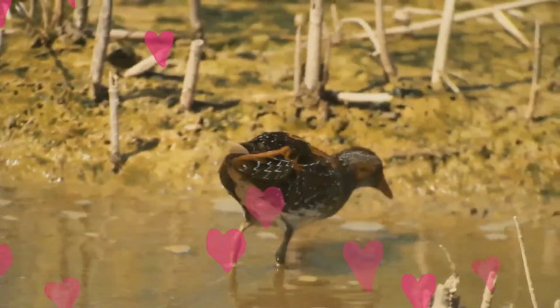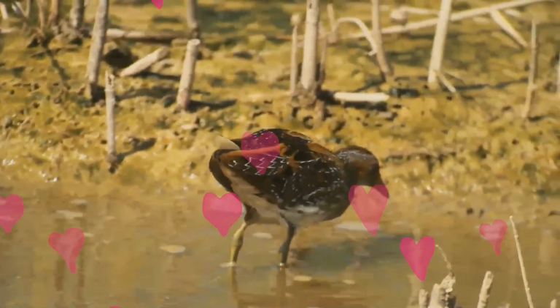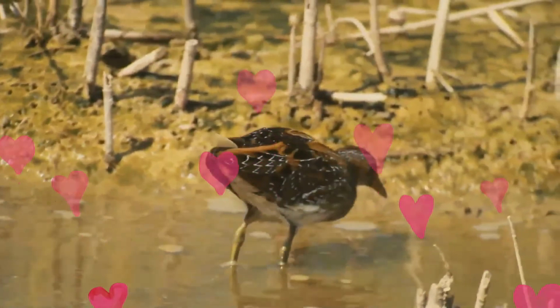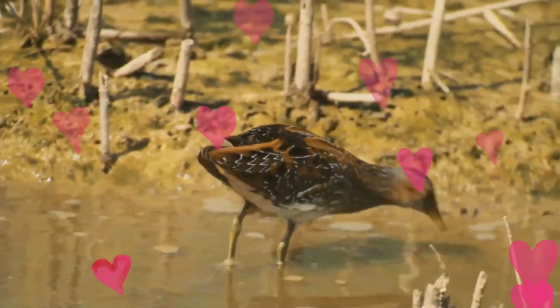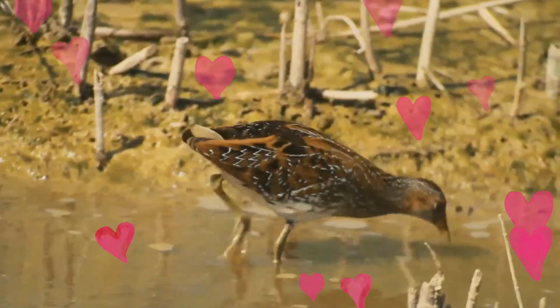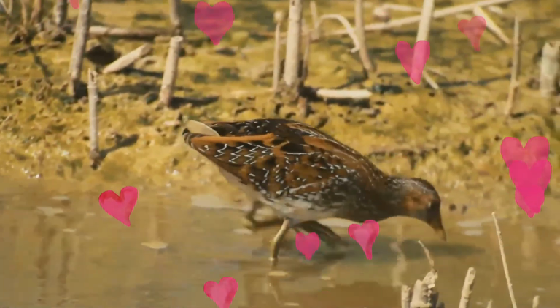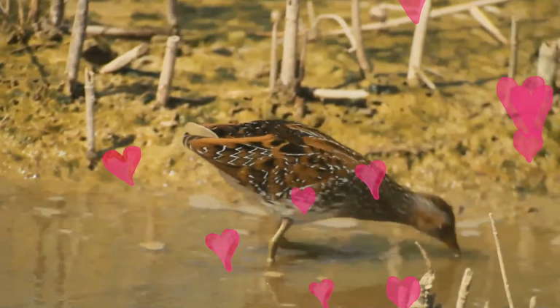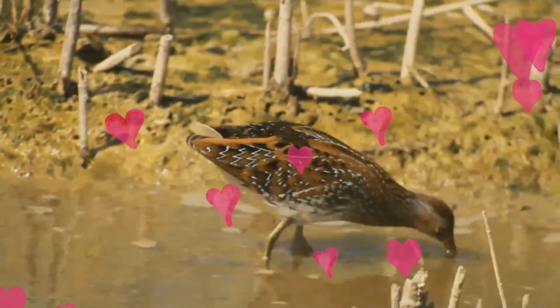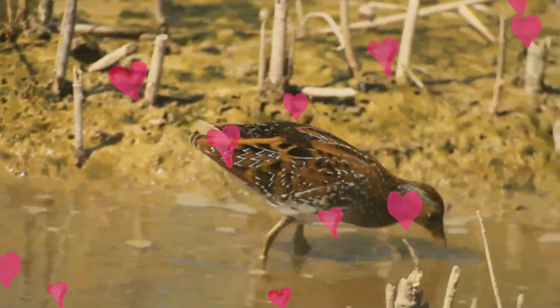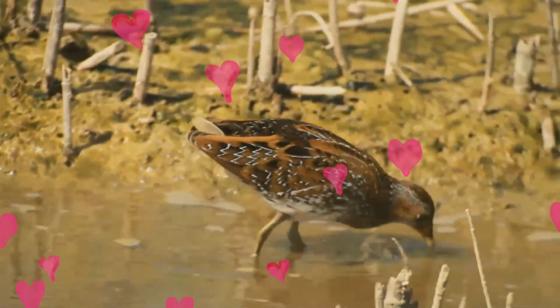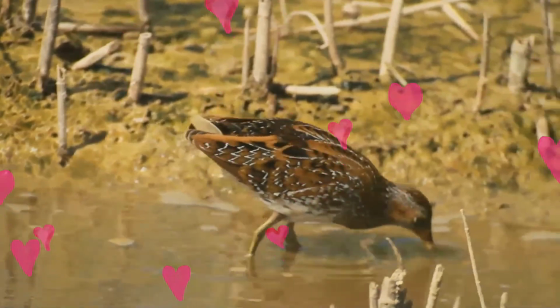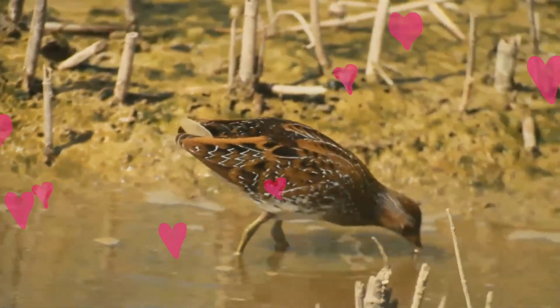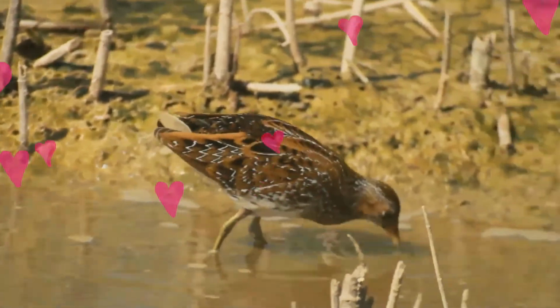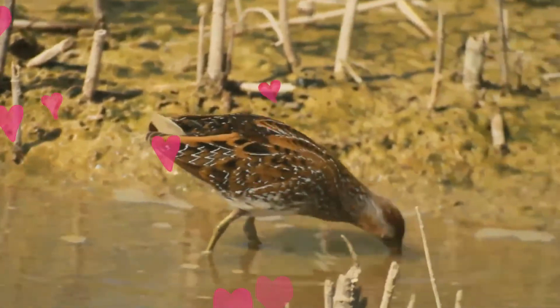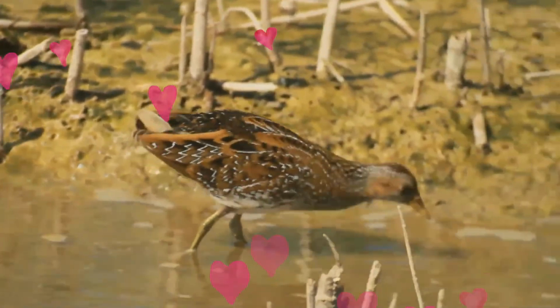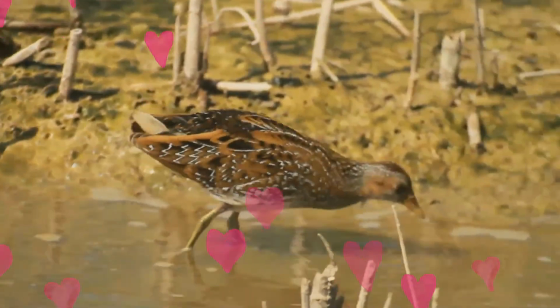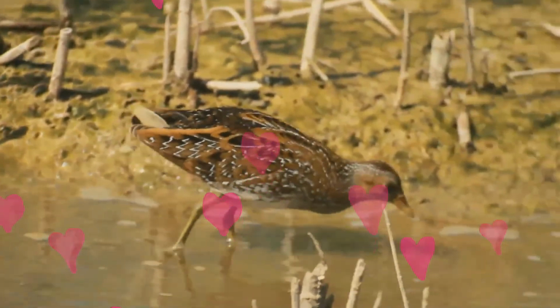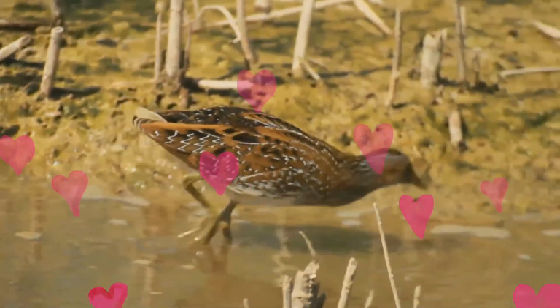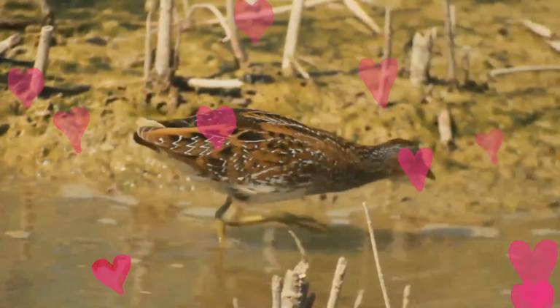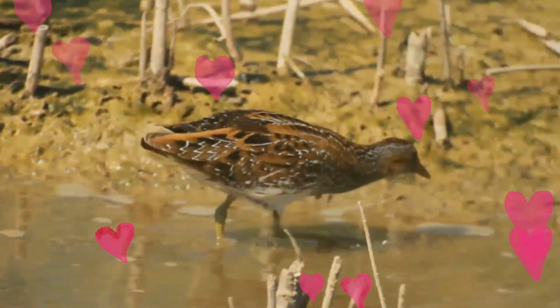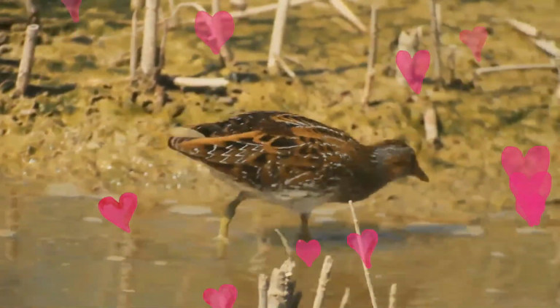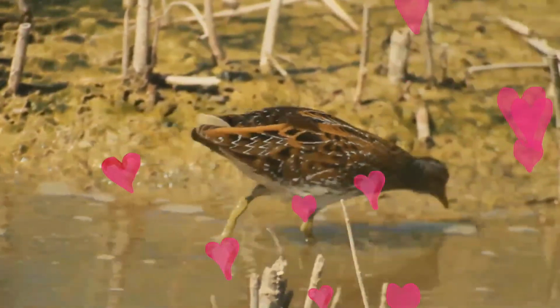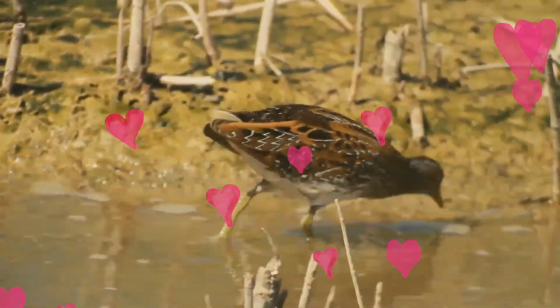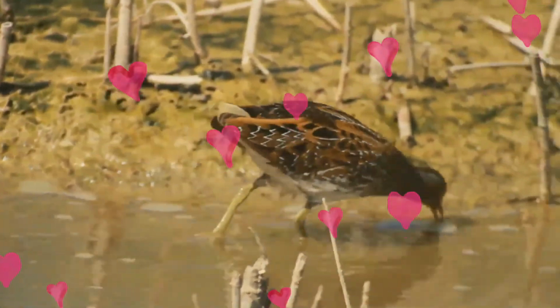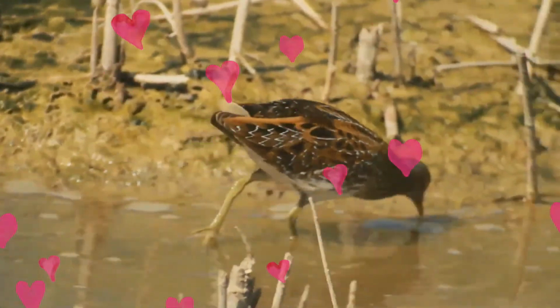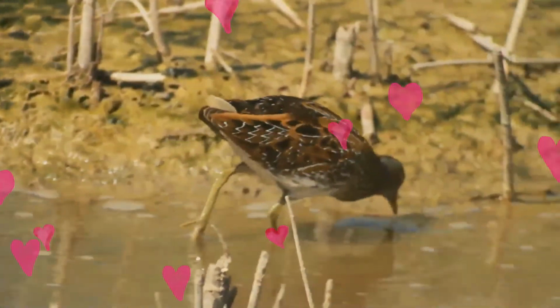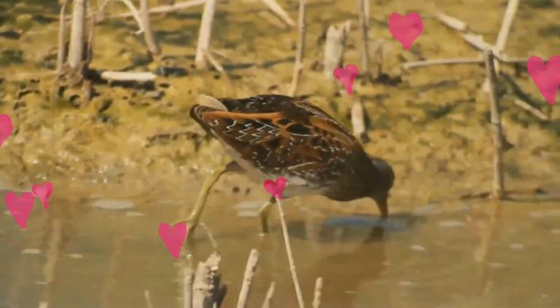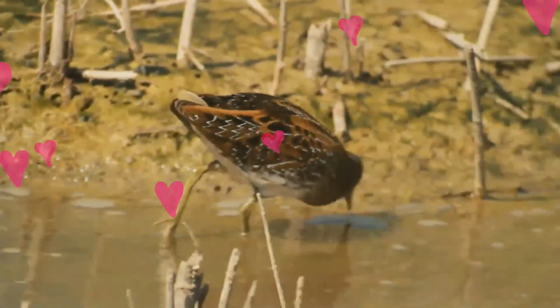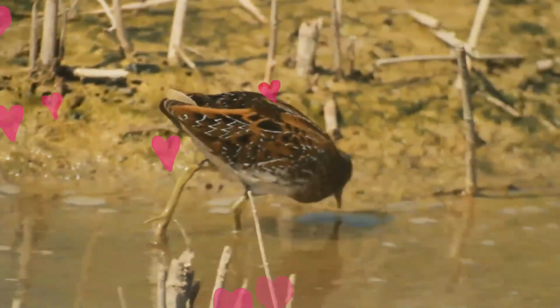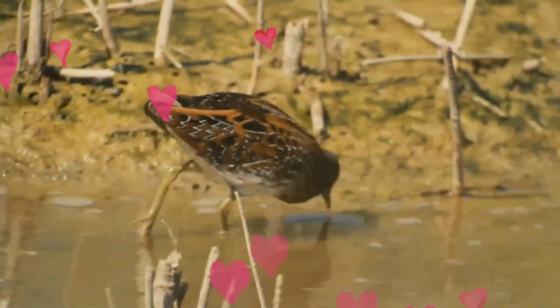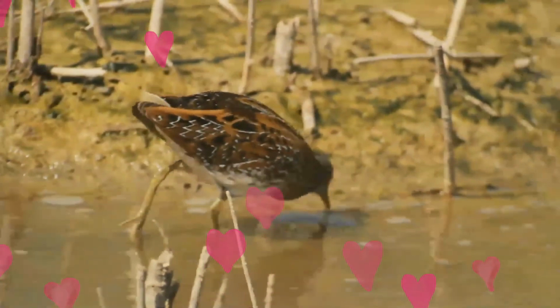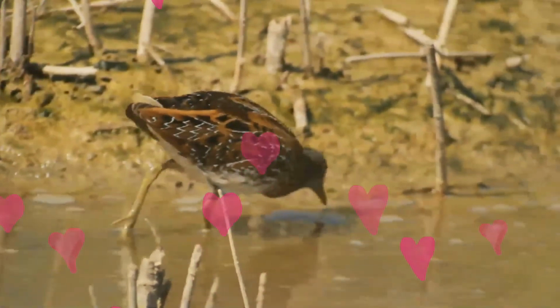Natural threats include introduced and feral mammals, large birds, and various parasites and diseases.